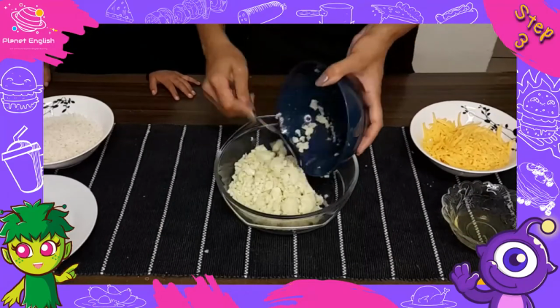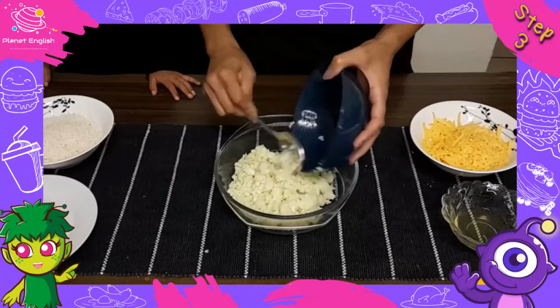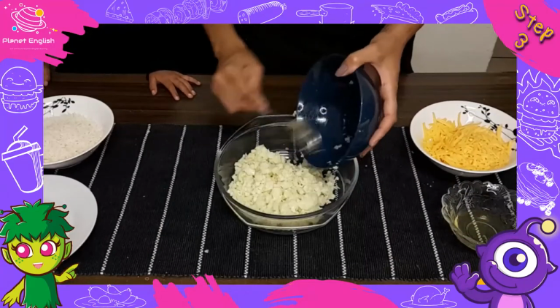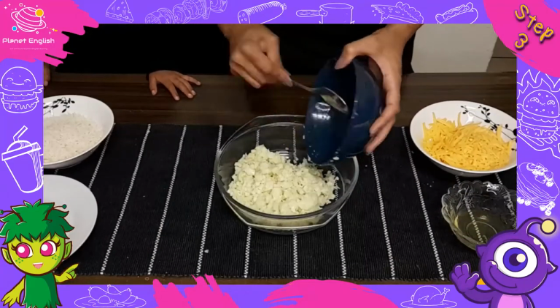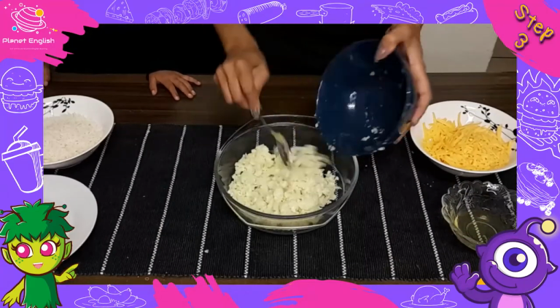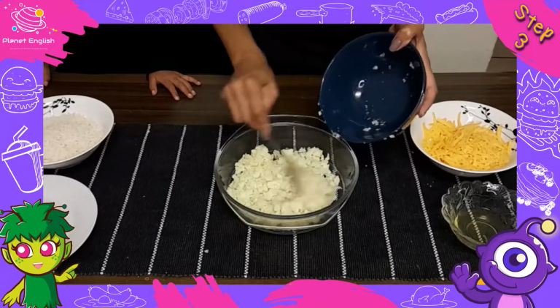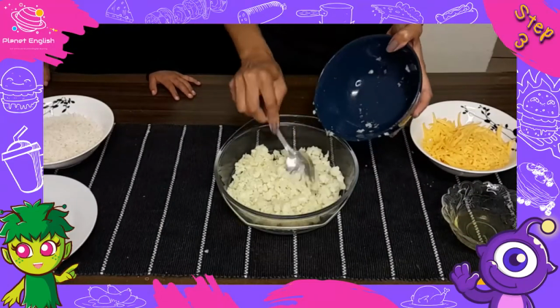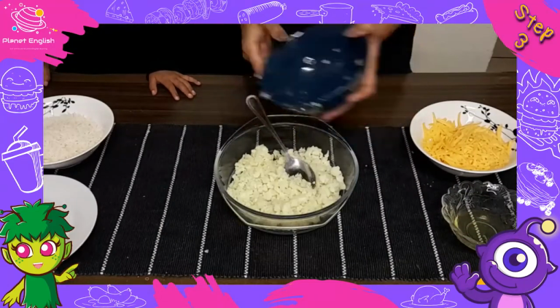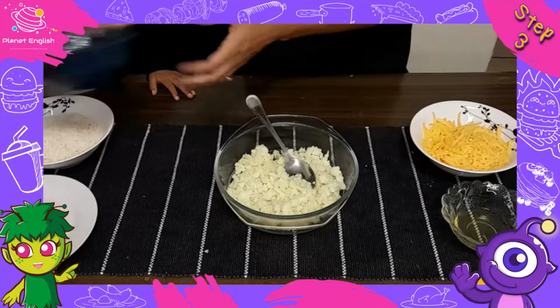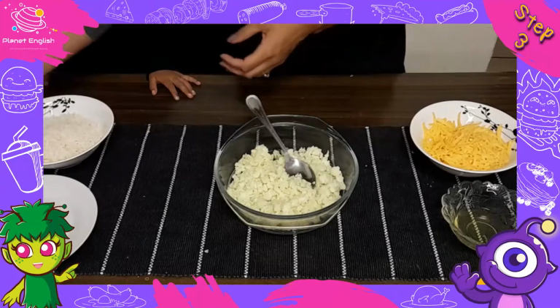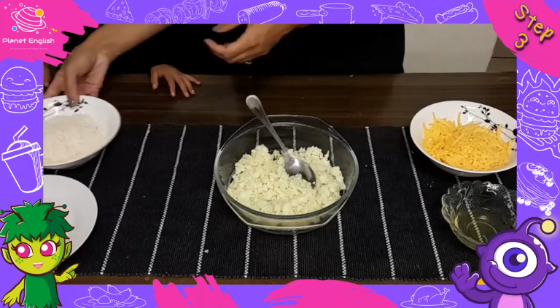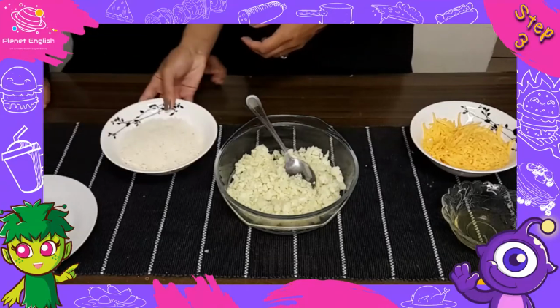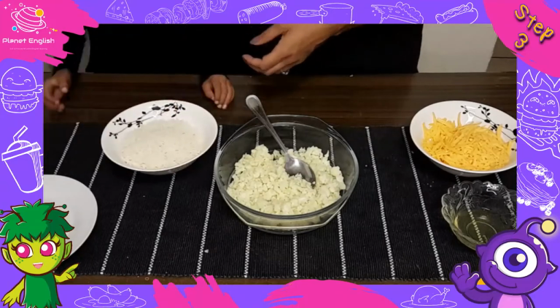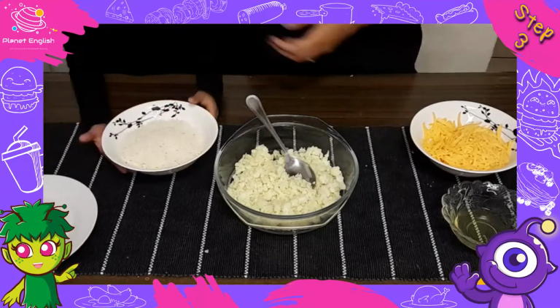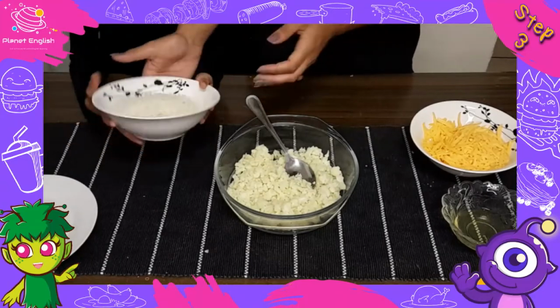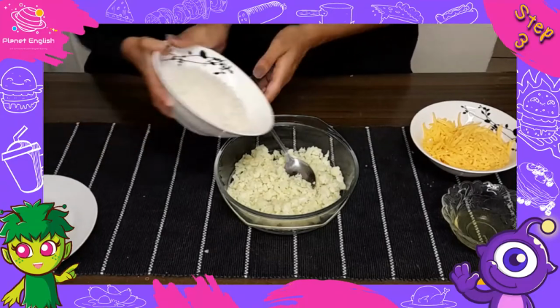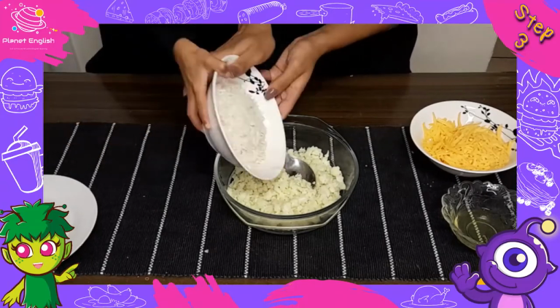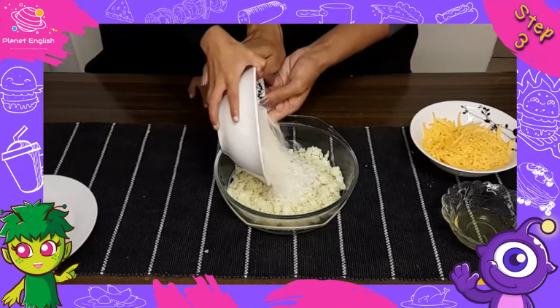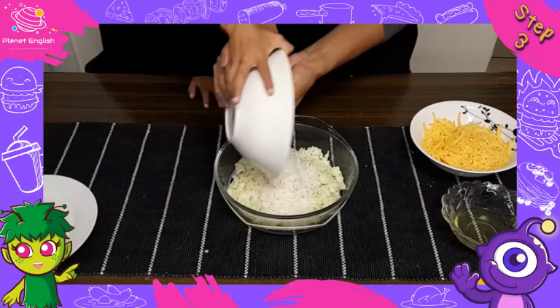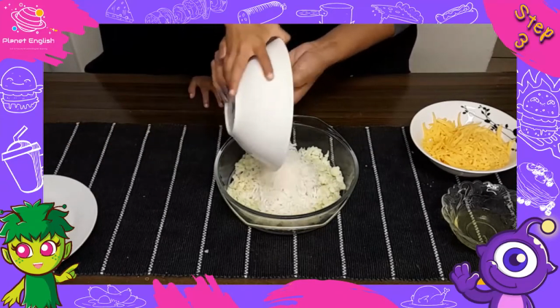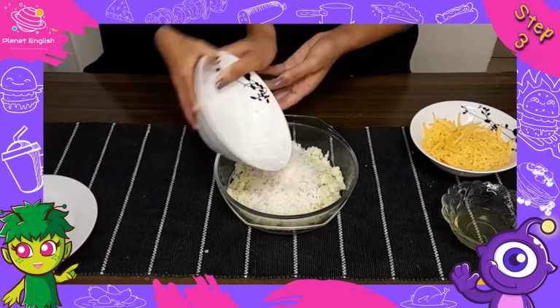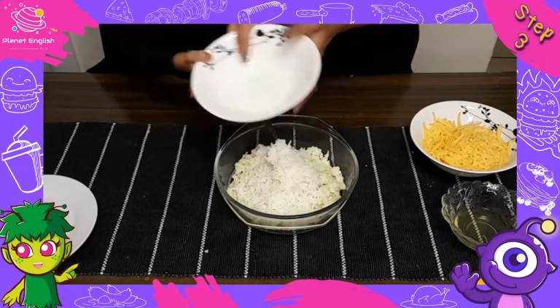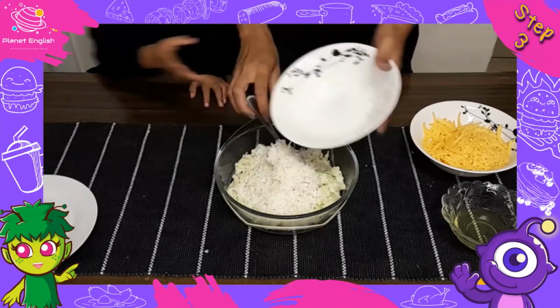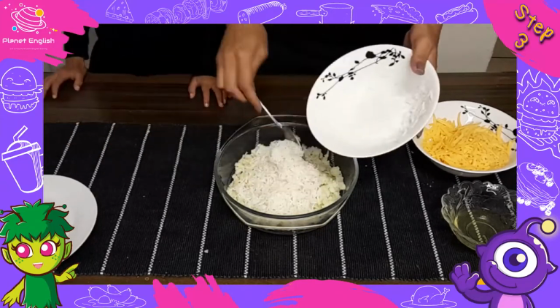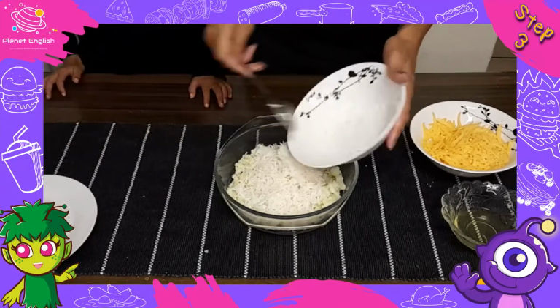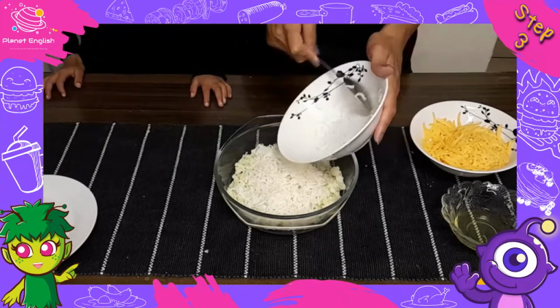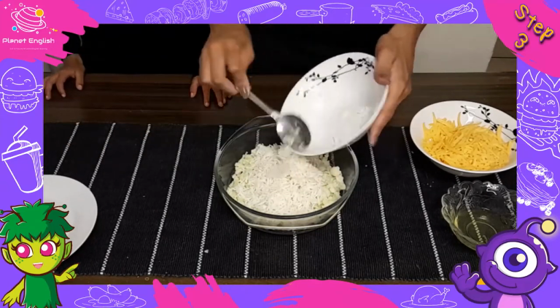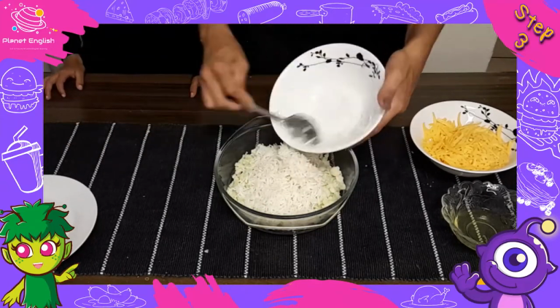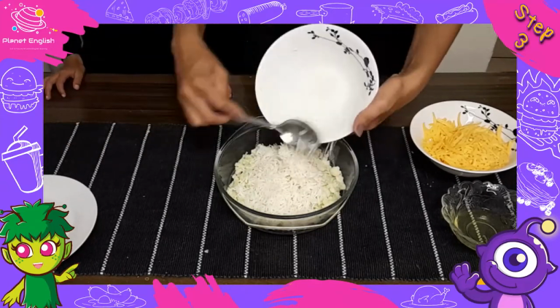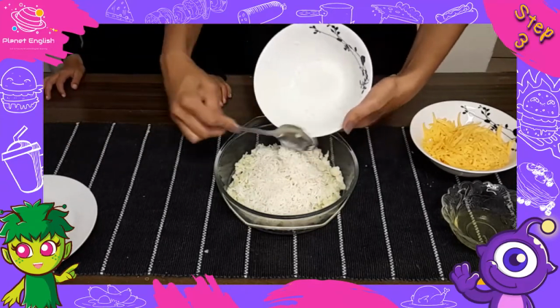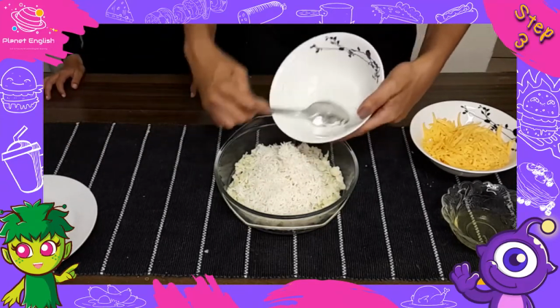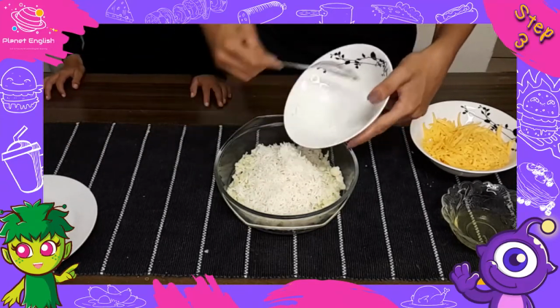Step three: add the cauliflower to a large bowl with the remaining ingredients and mix well.